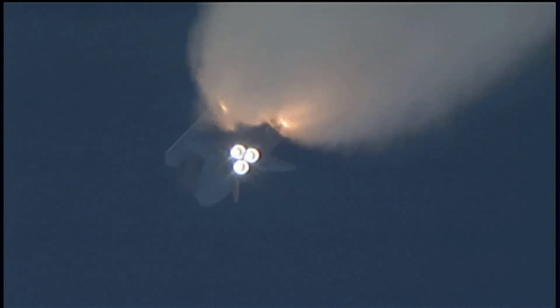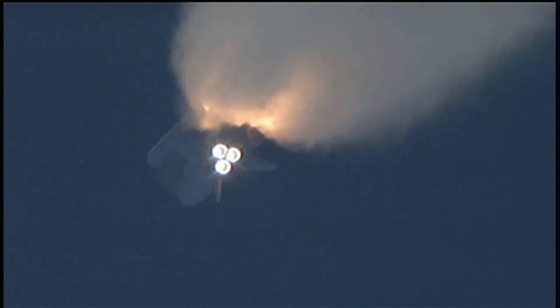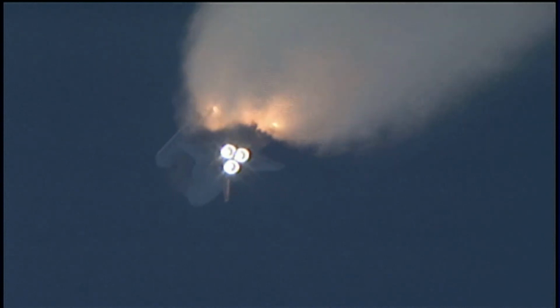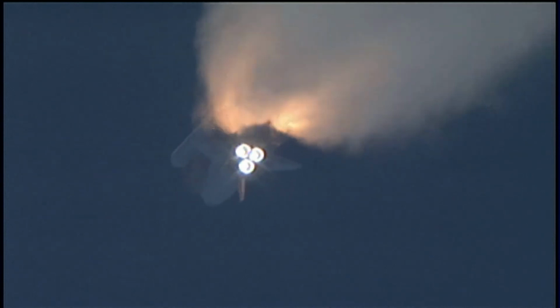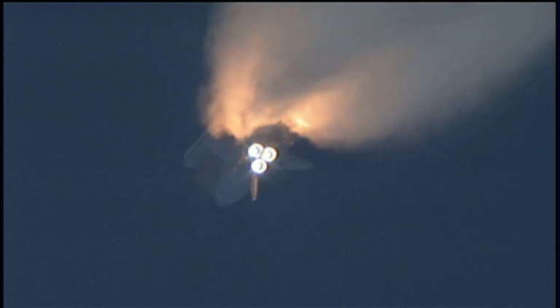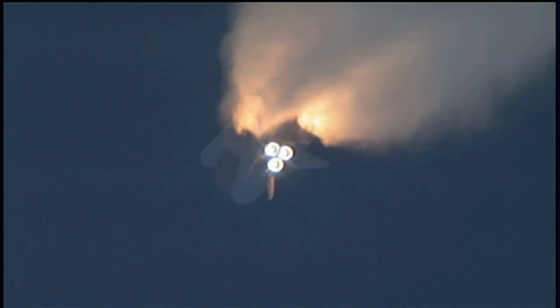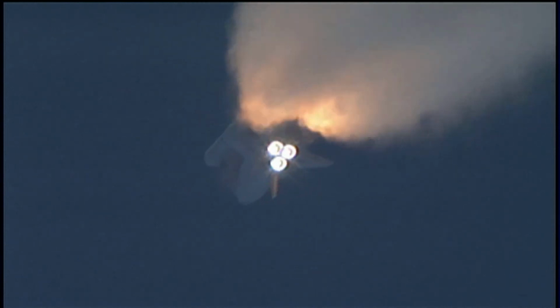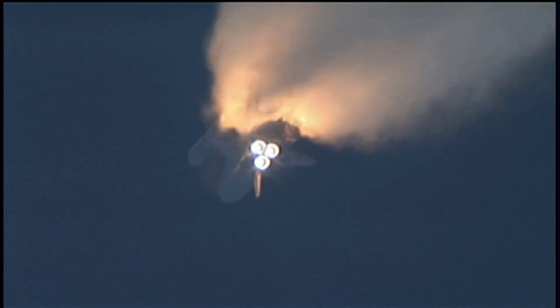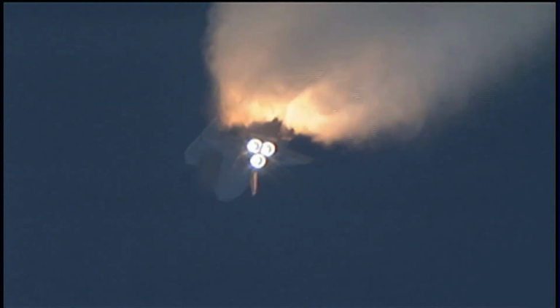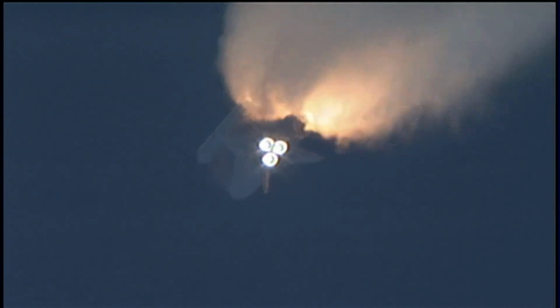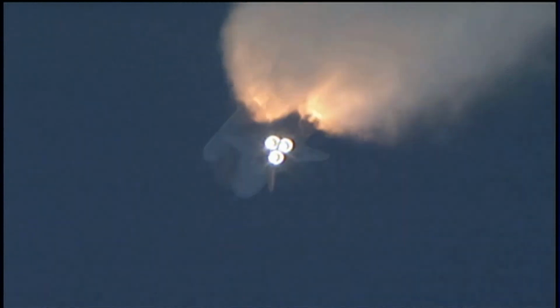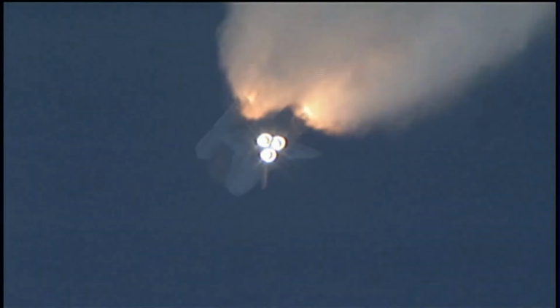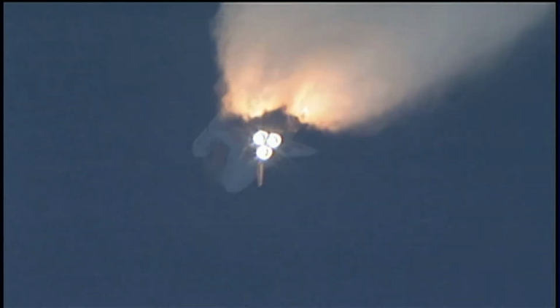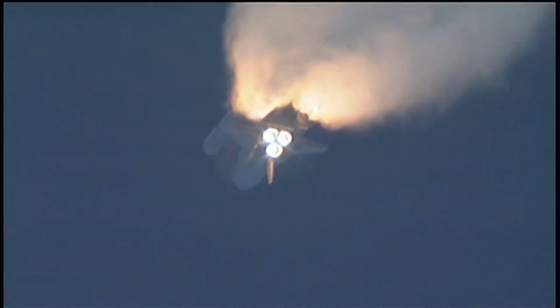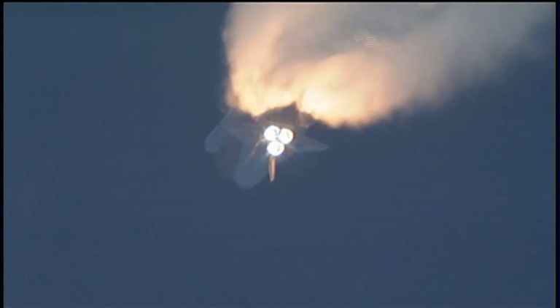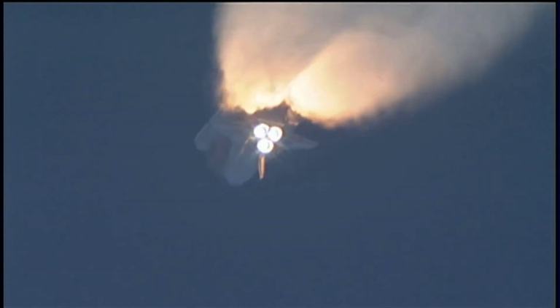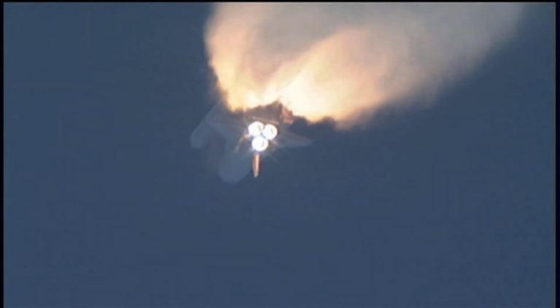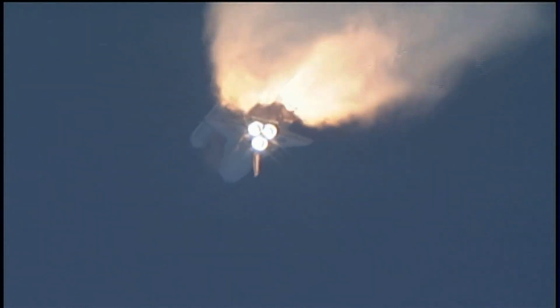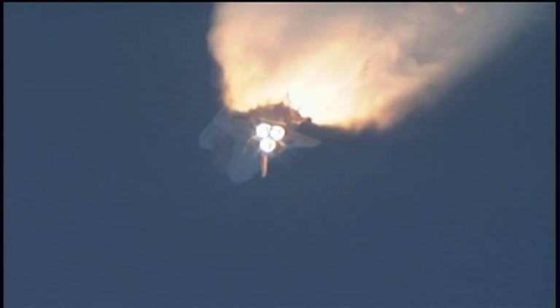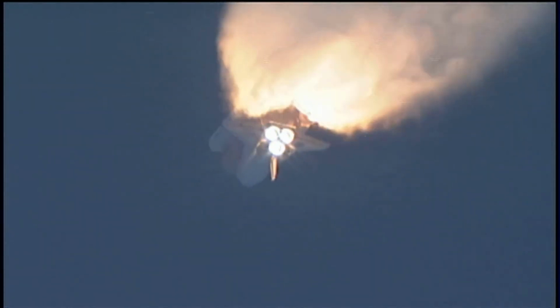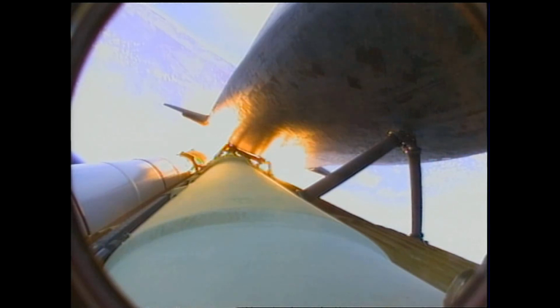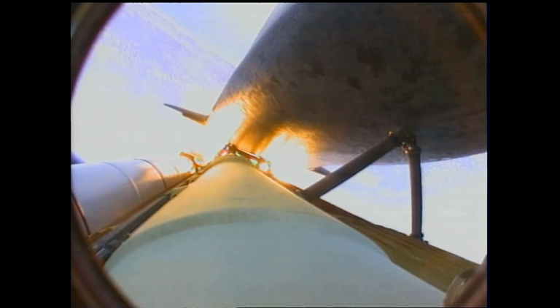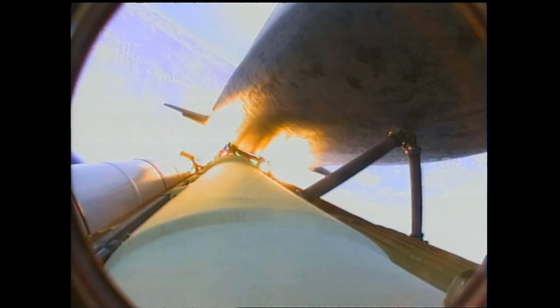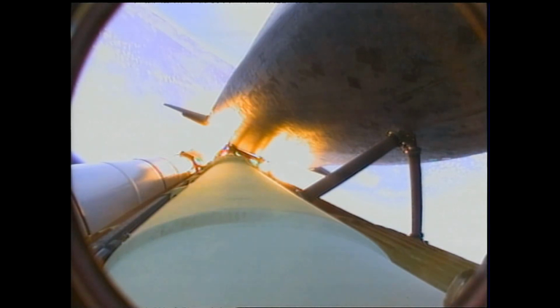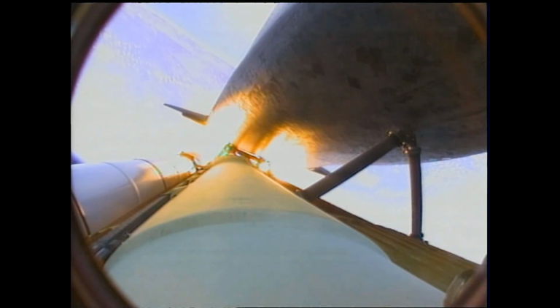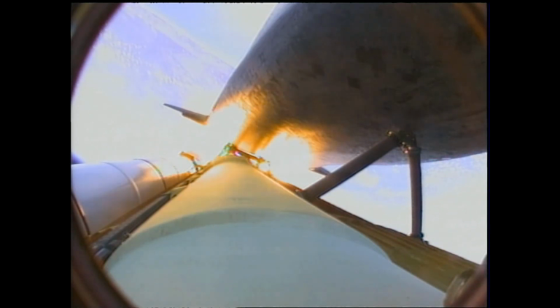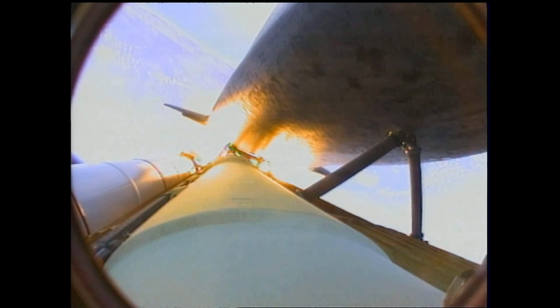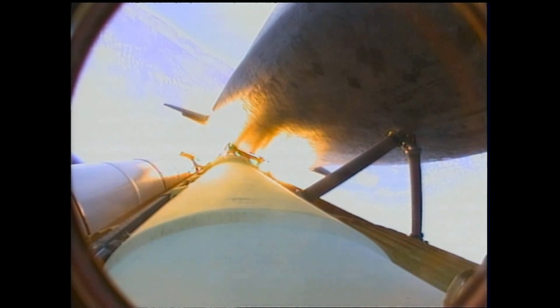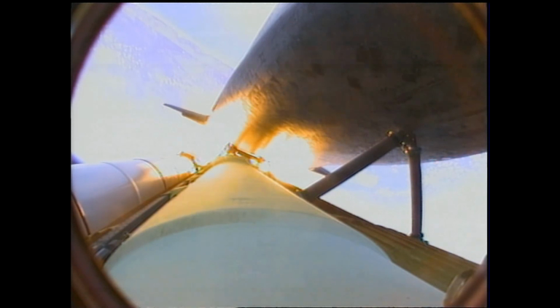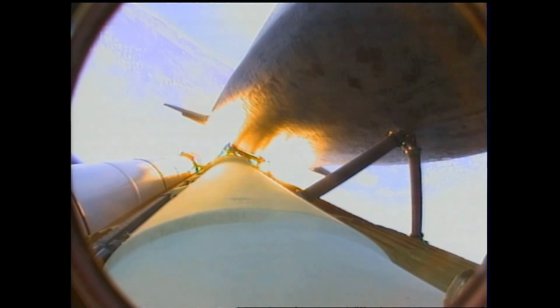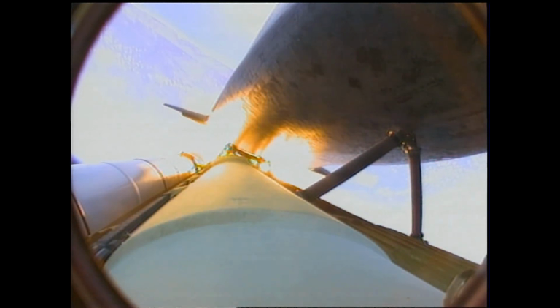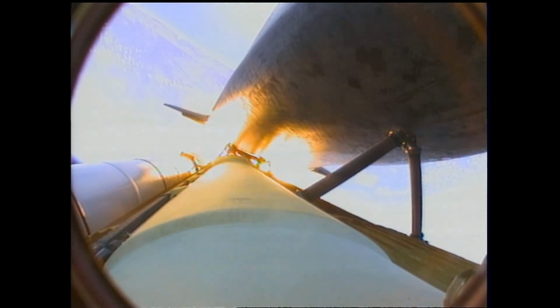Coming up on staging, the point at which the twin solid rocket boosters burn out and separate from the orbiter.